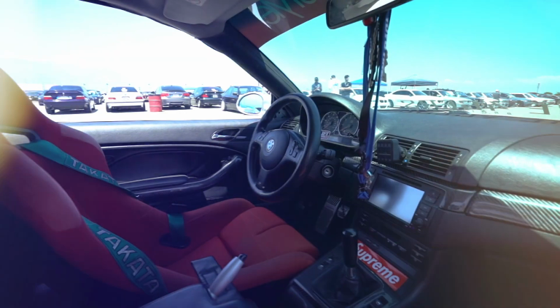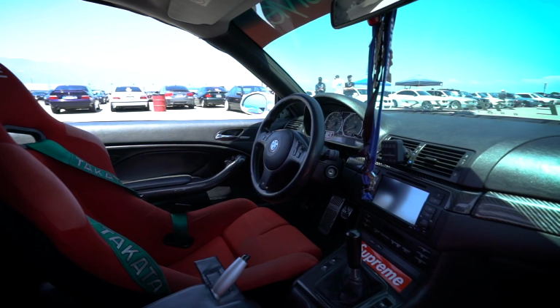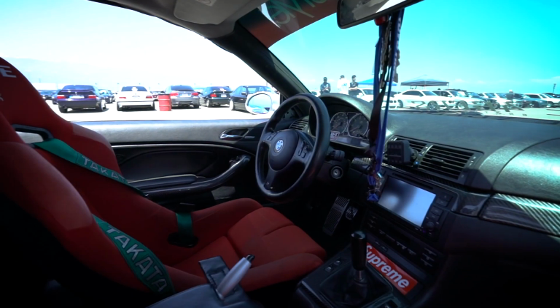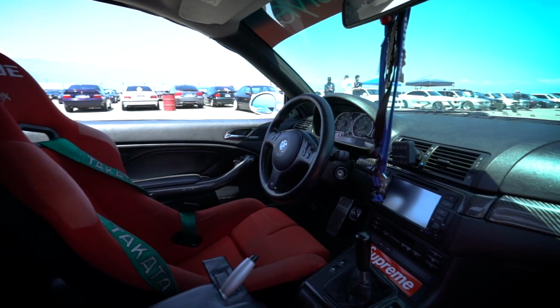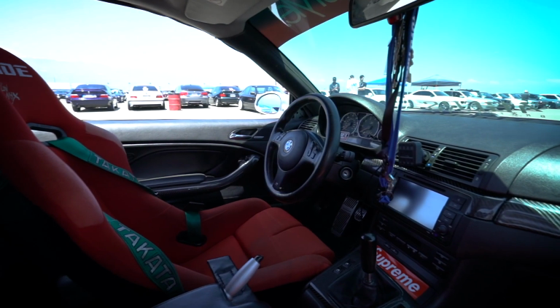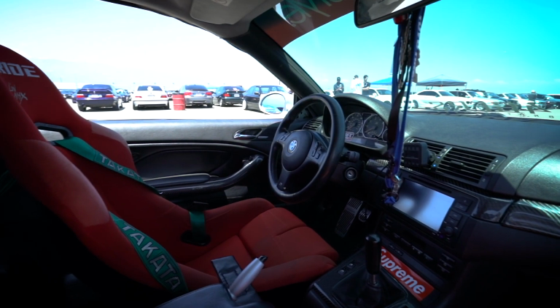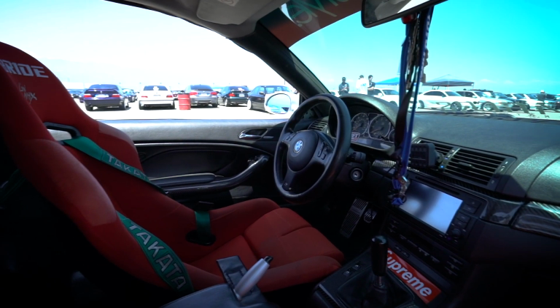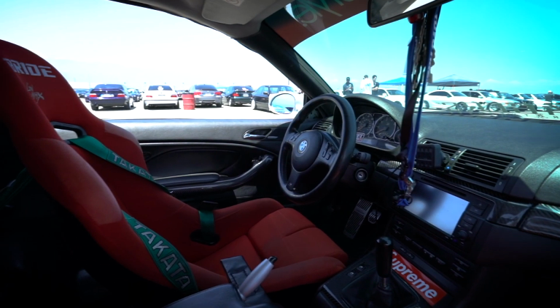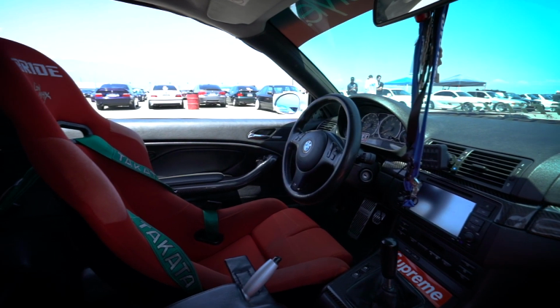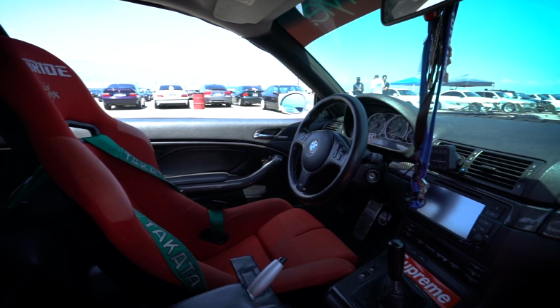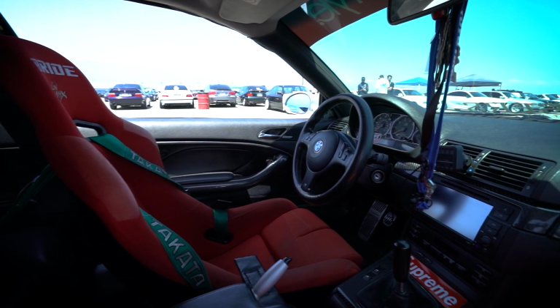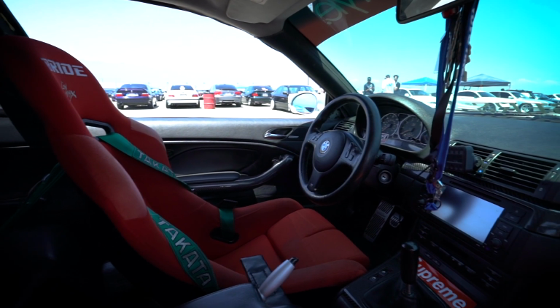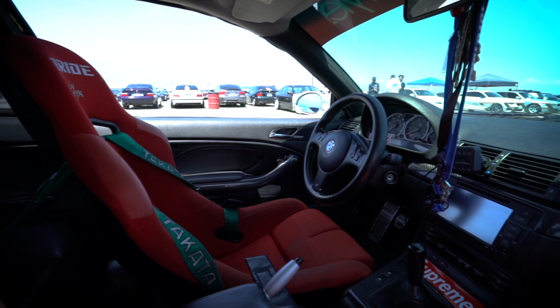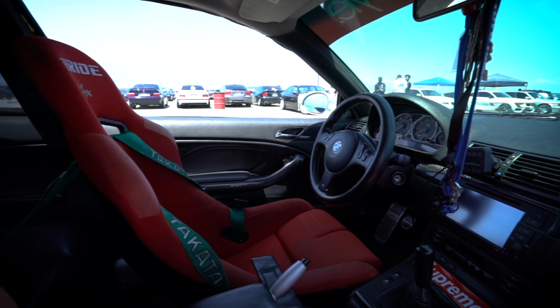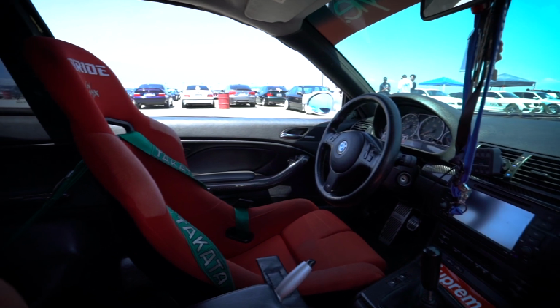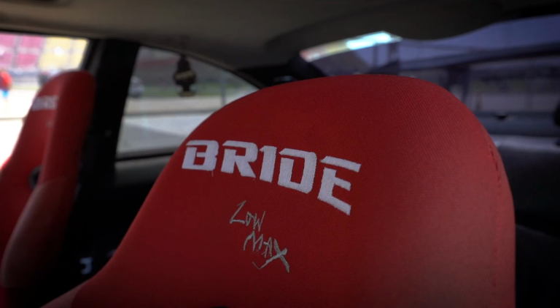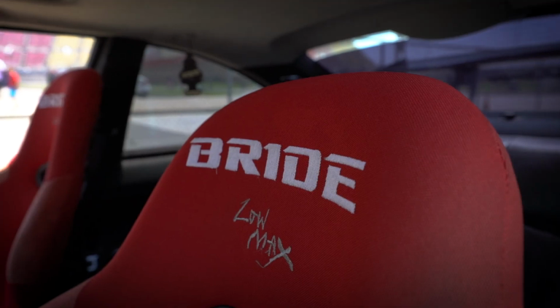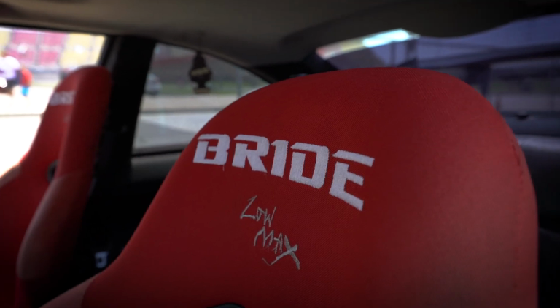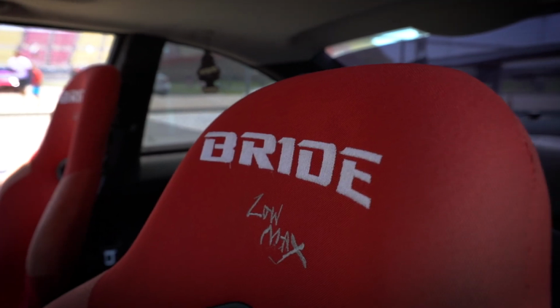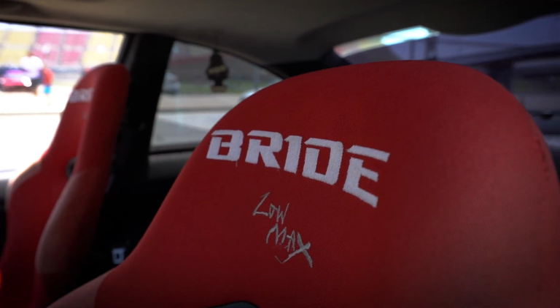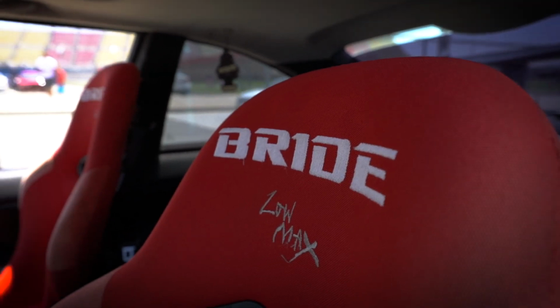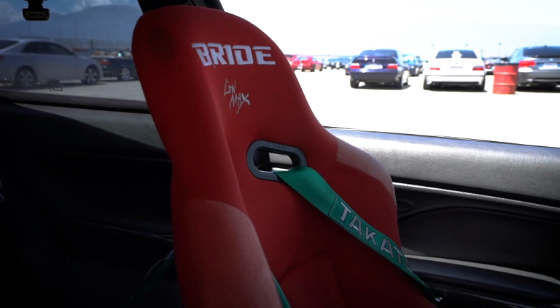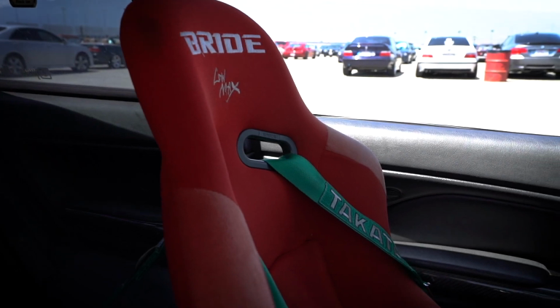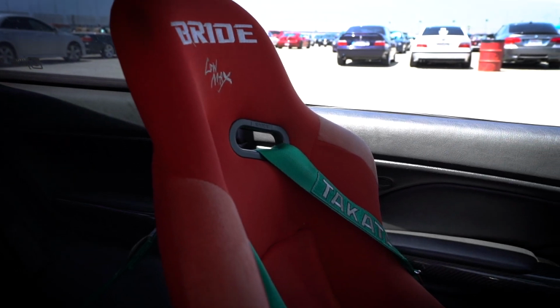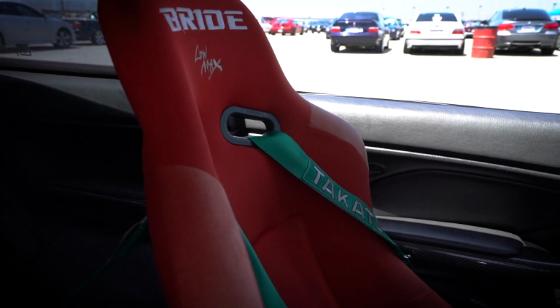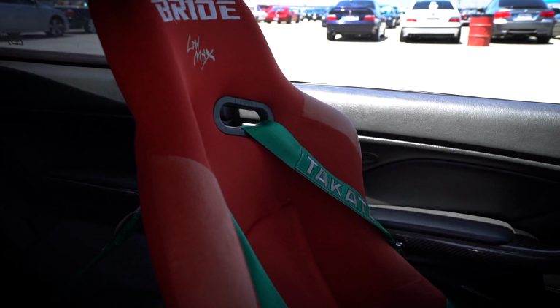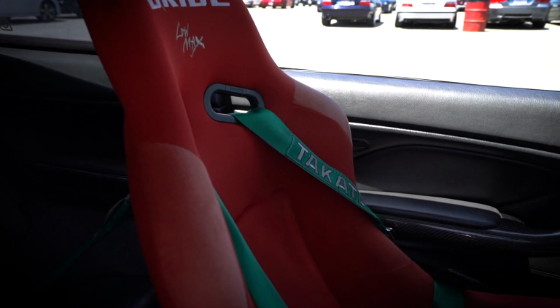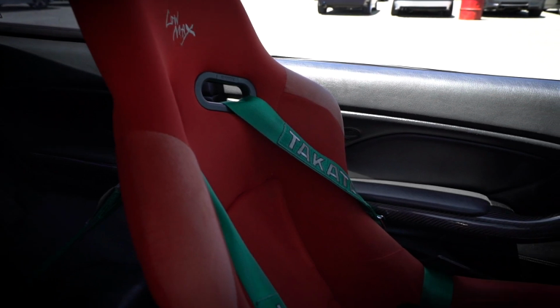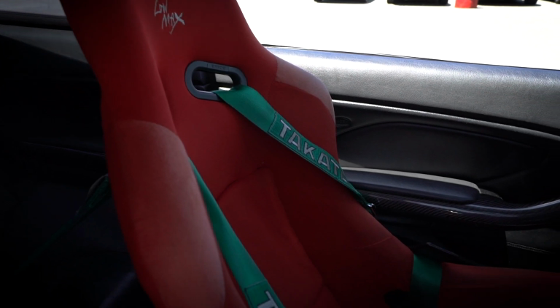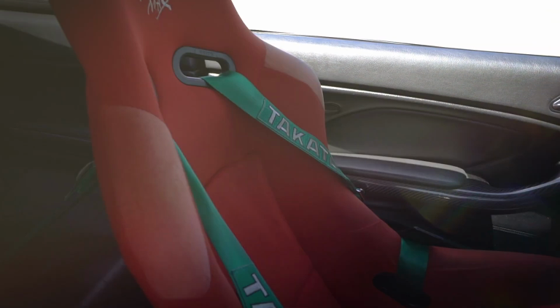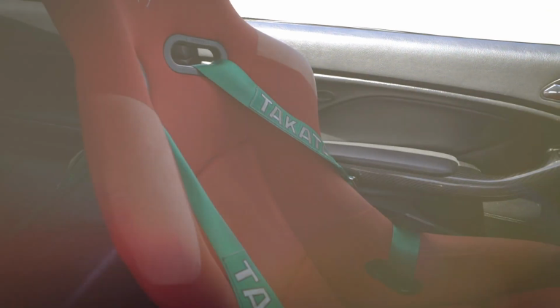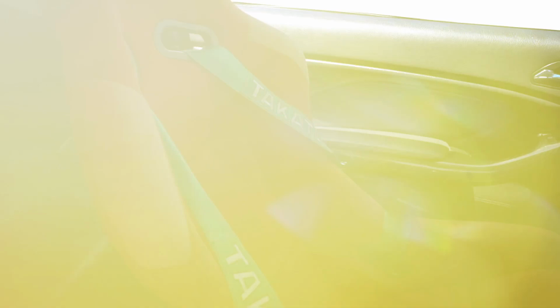The interior is also a full carbon fiber interior, Lomax seats with Takata harnesses.